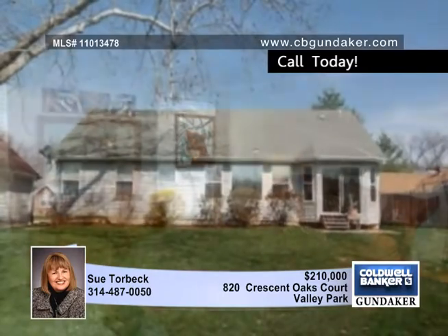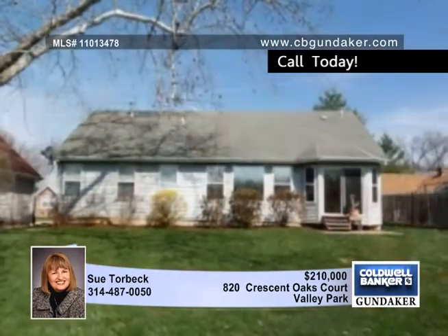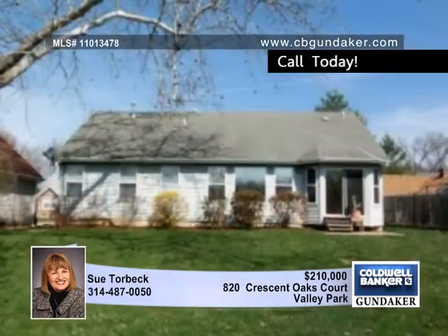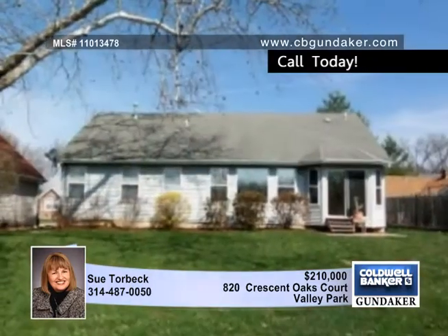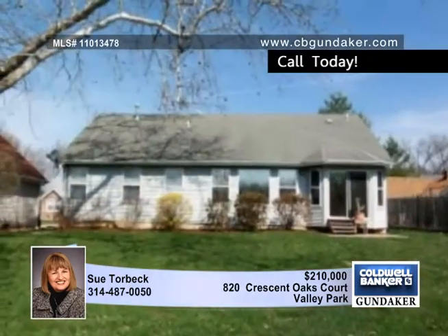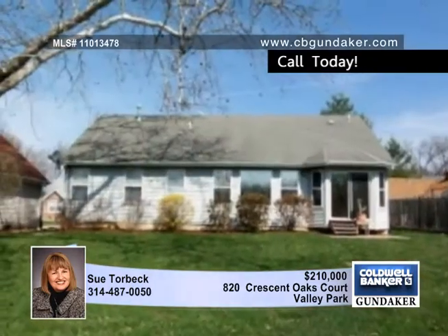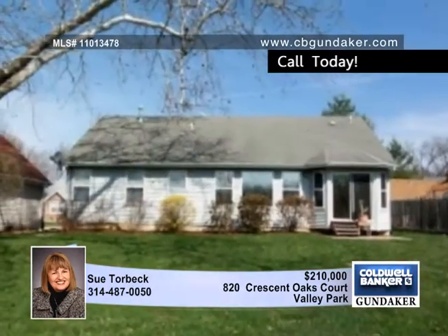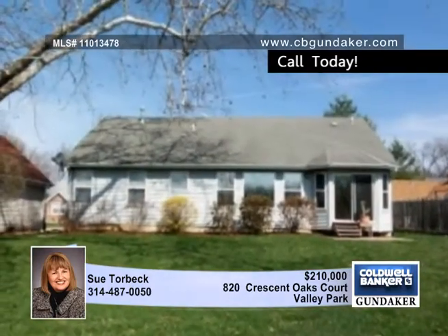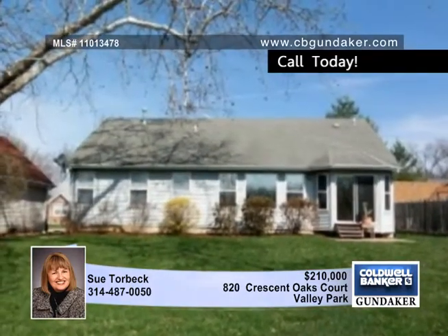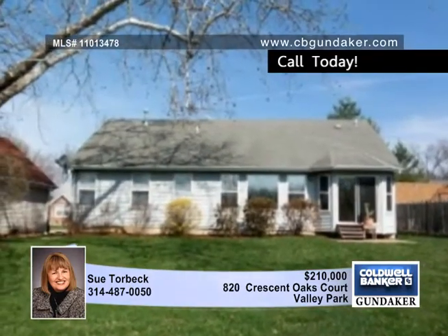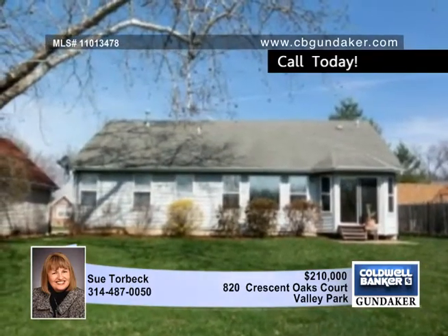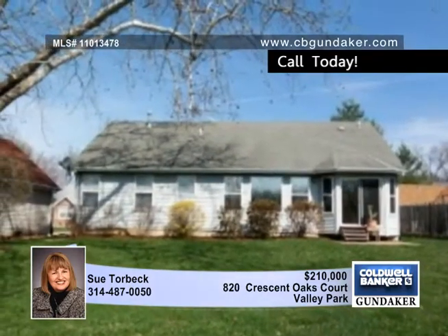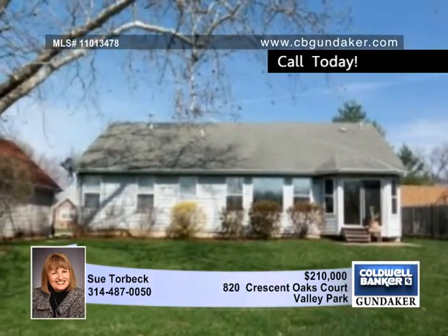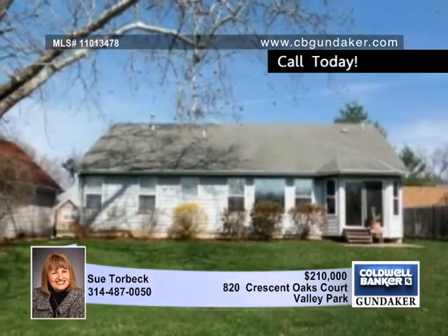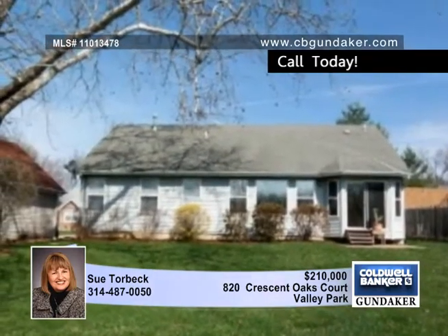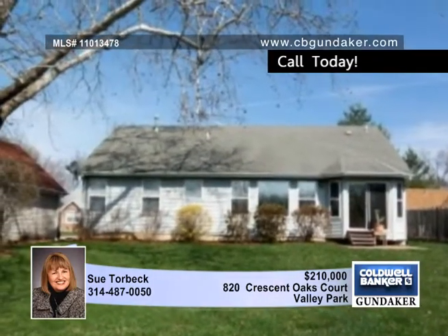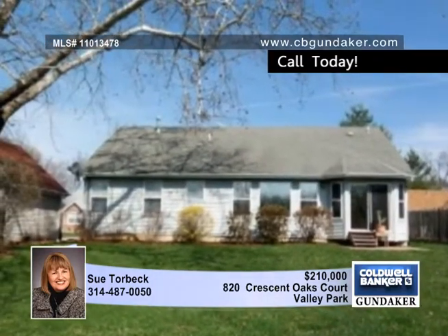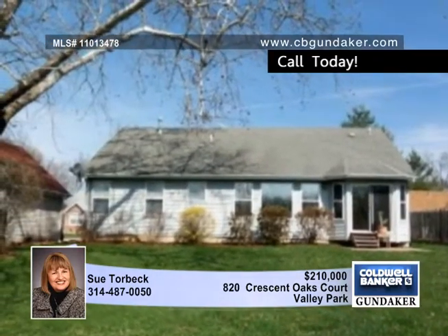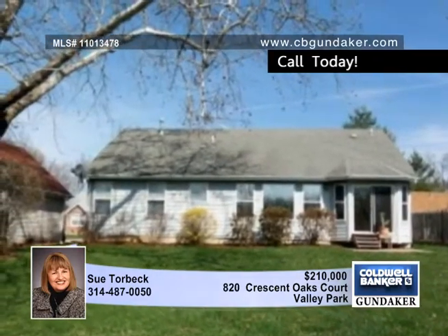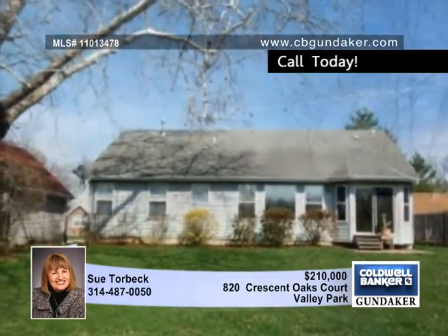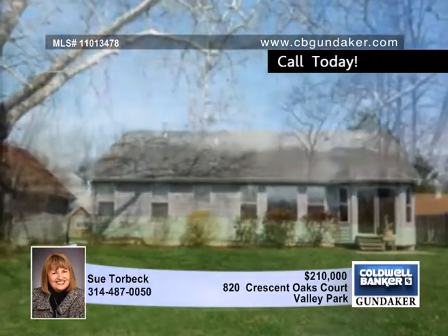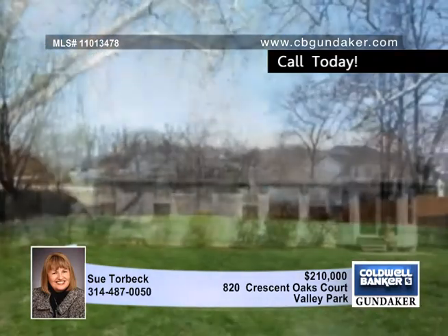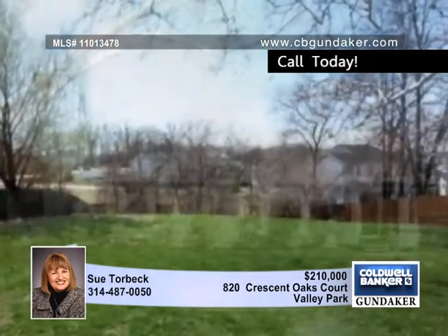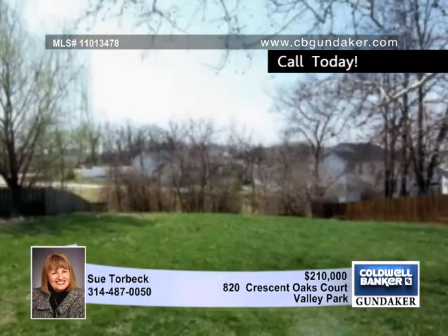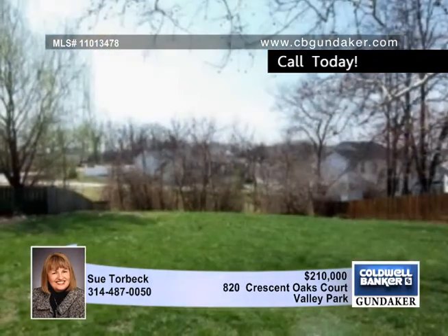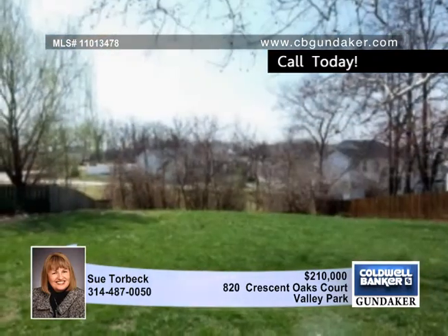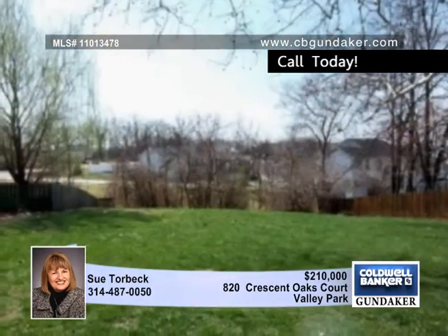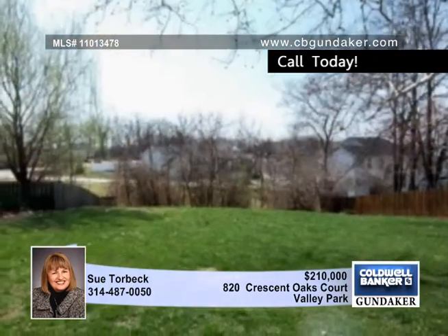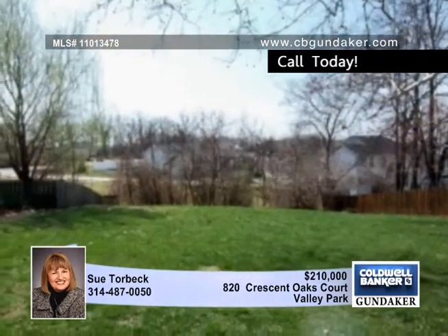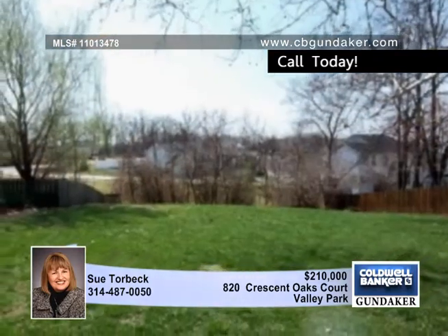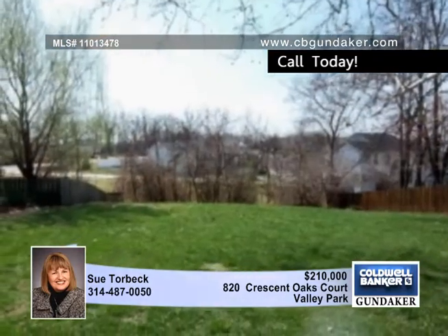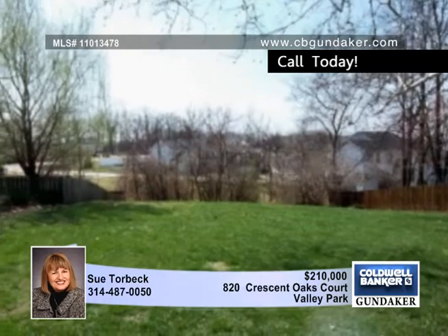This convenient location is close to shopping and restaurants in Valley Park. Come and see it today with Sue.